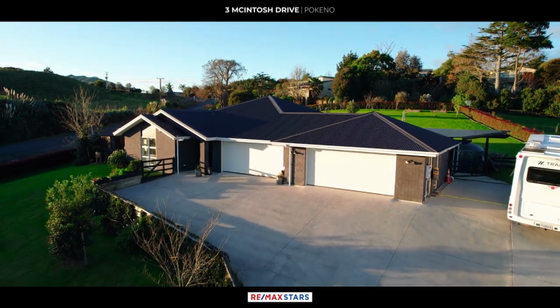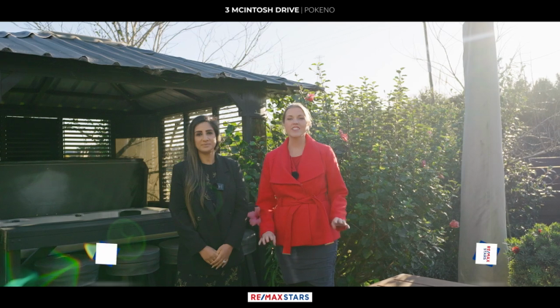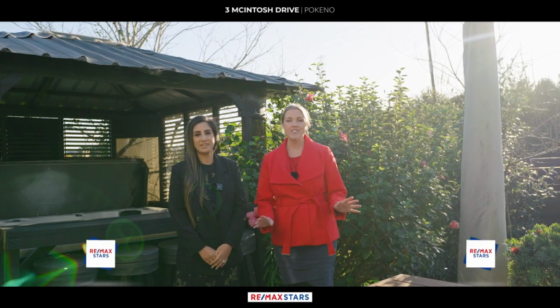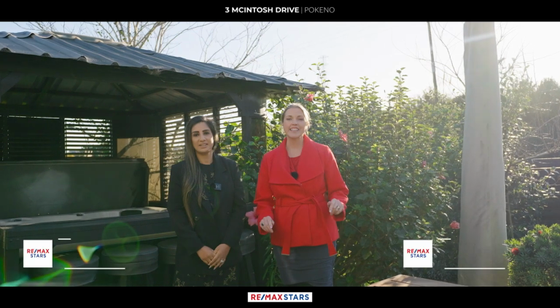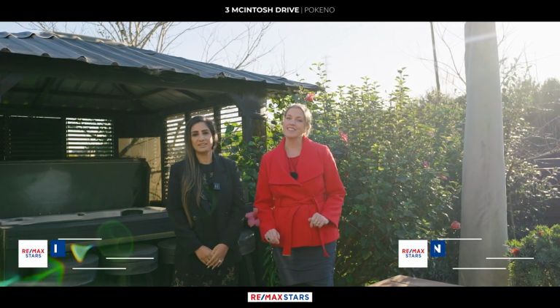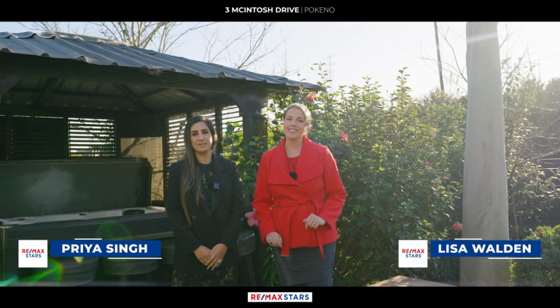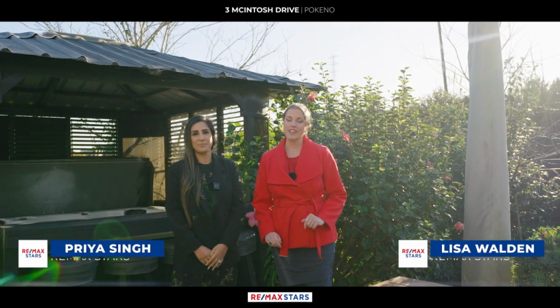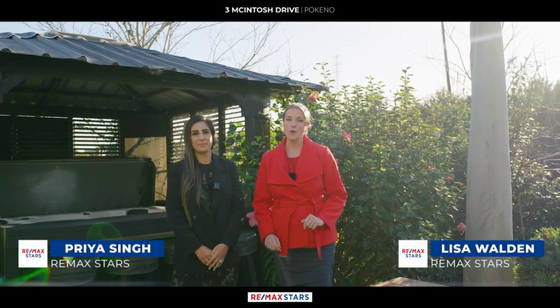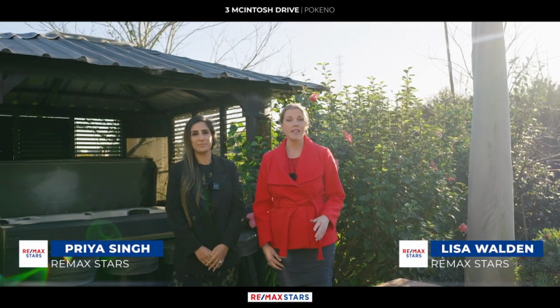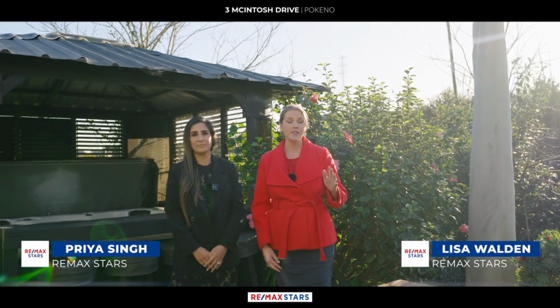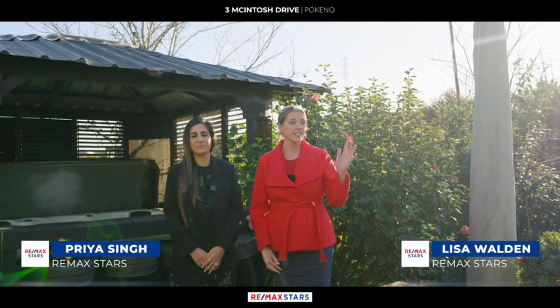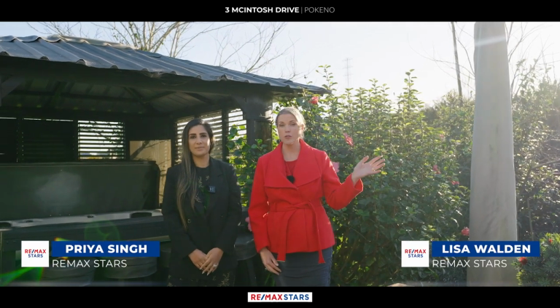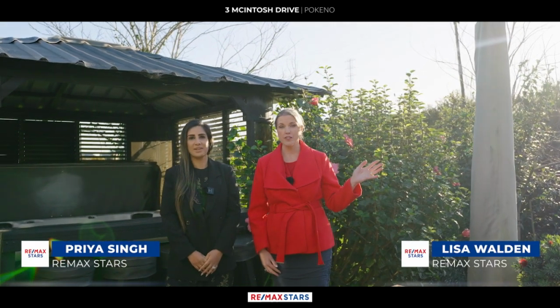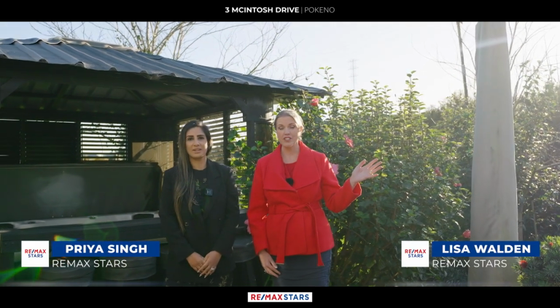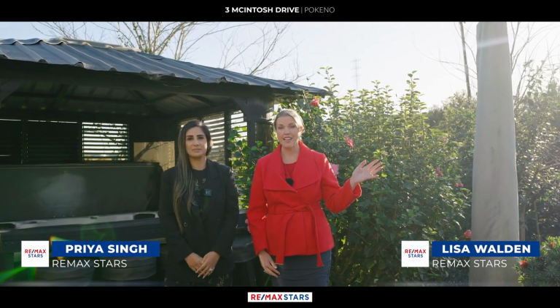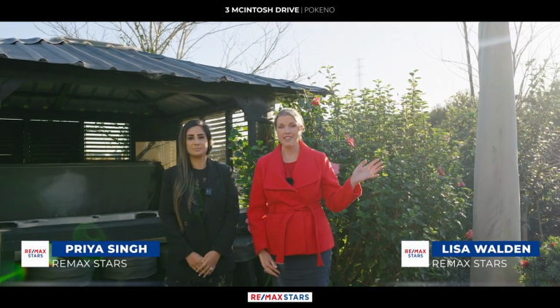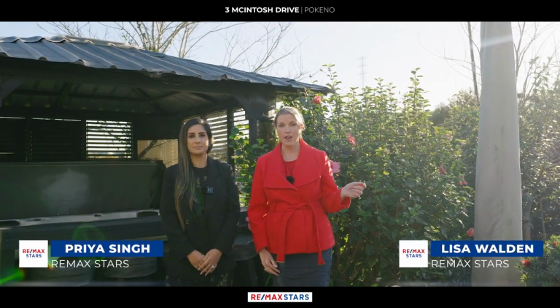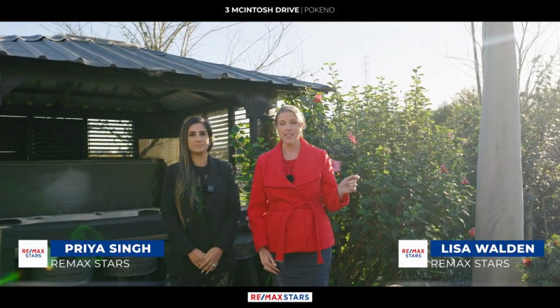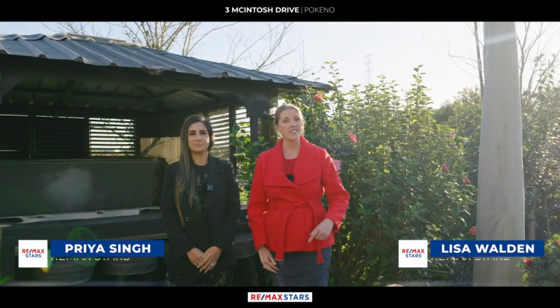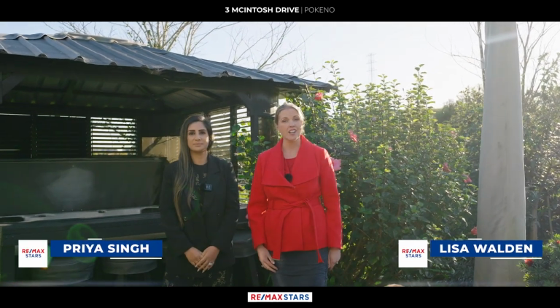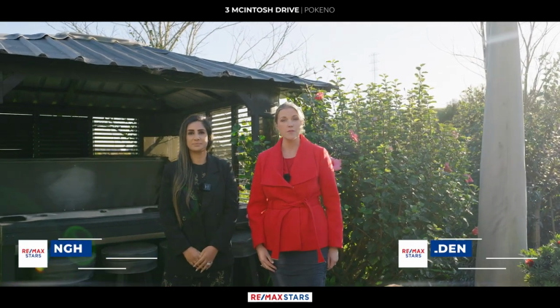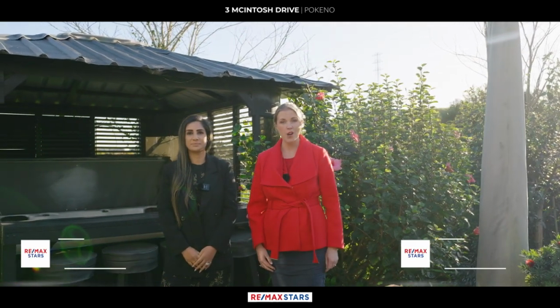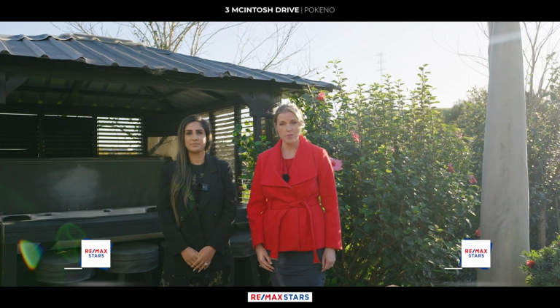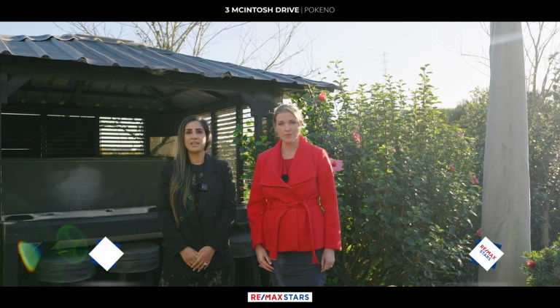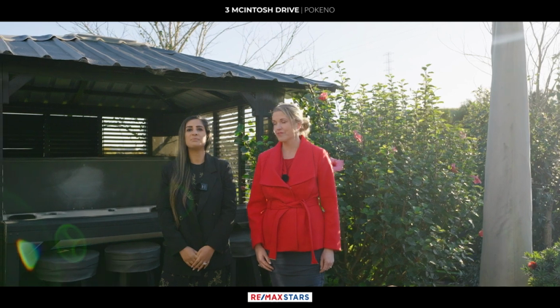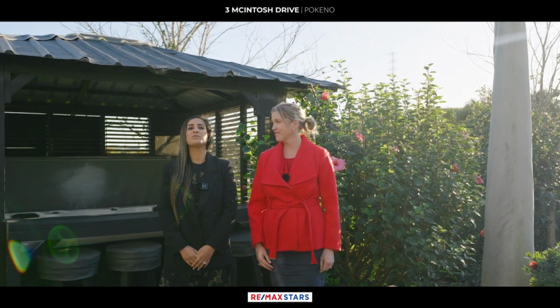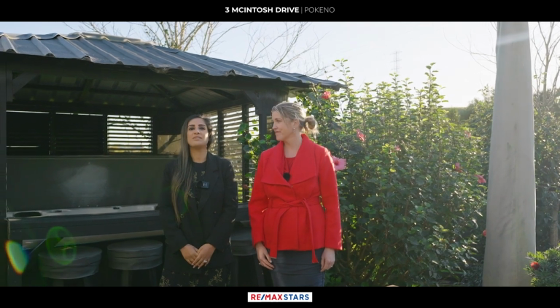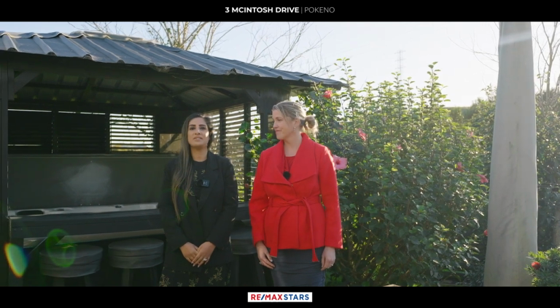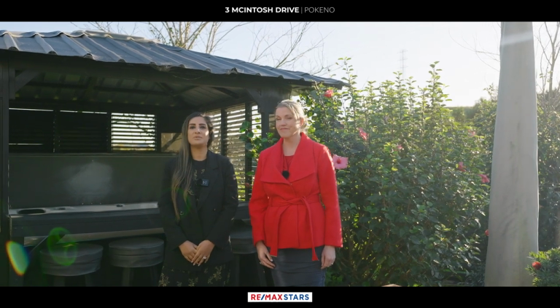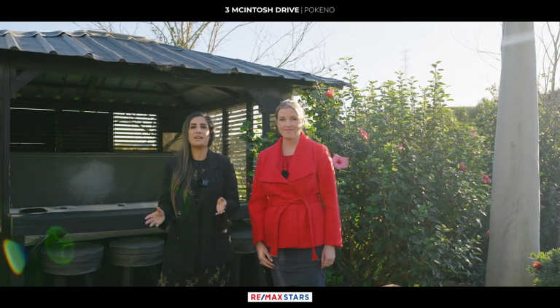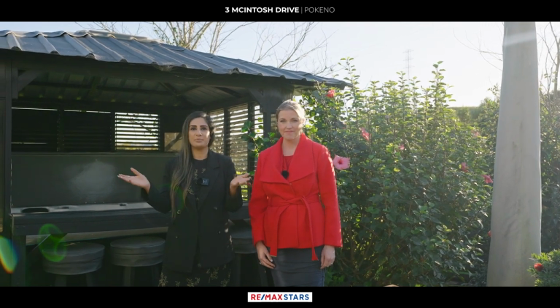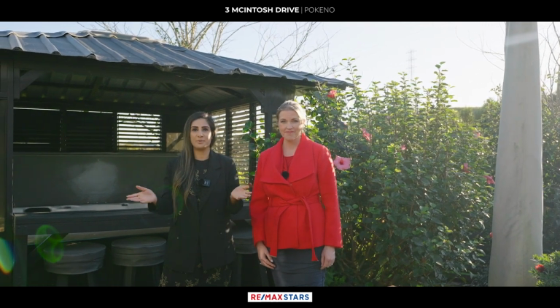This really is a stunning home, and if you're after a little bit of extra land and a slightly bigger home, then we would love to see you at our open home.